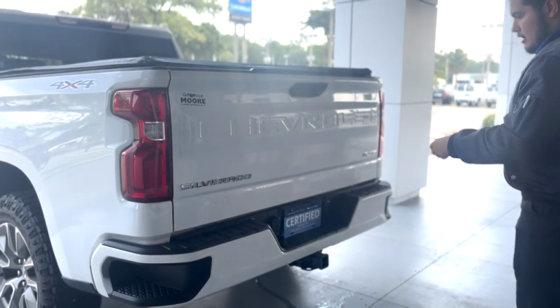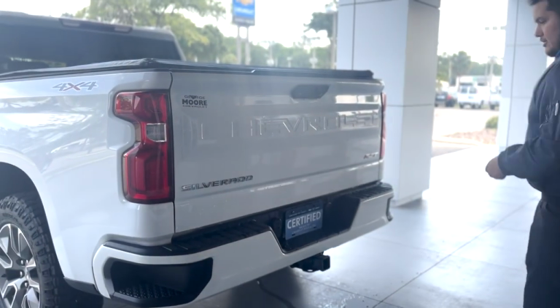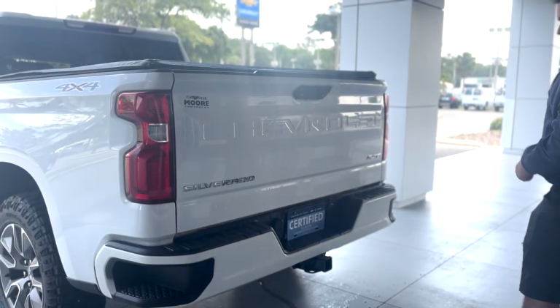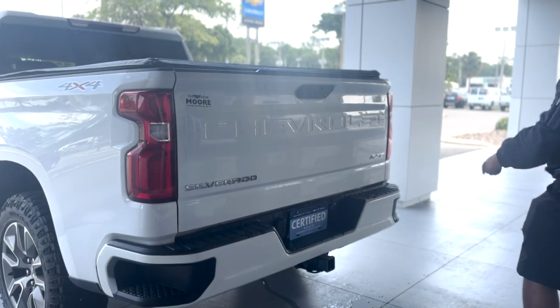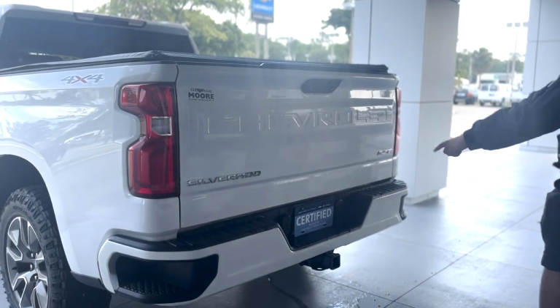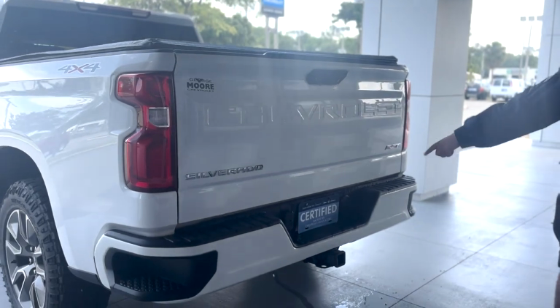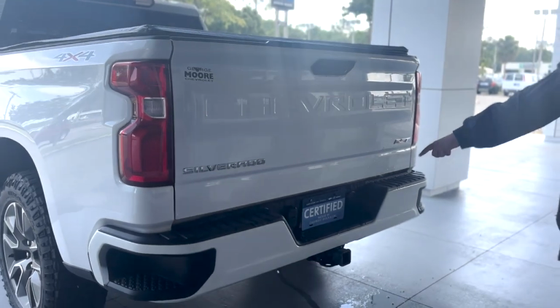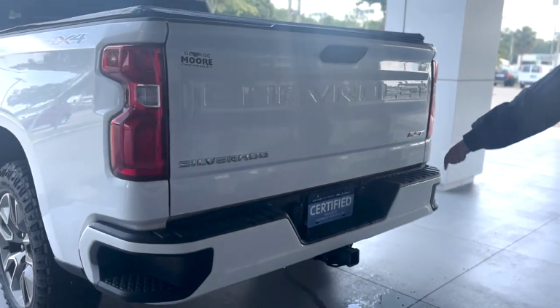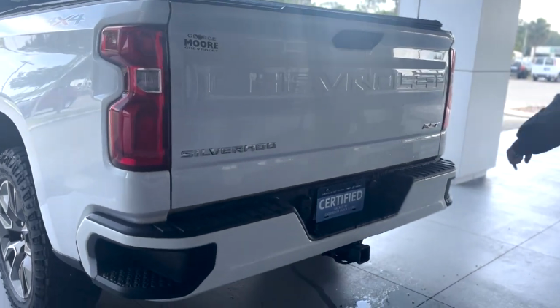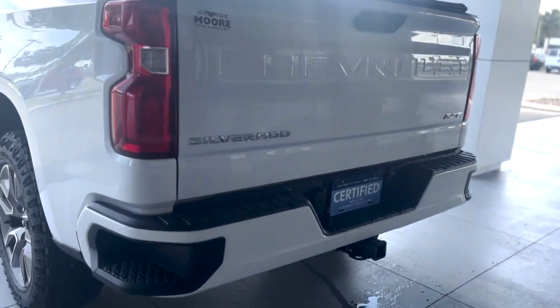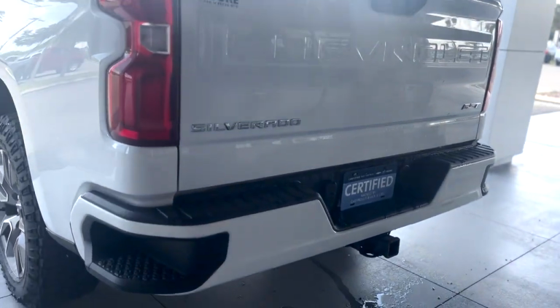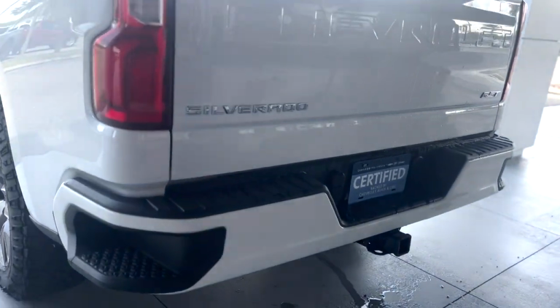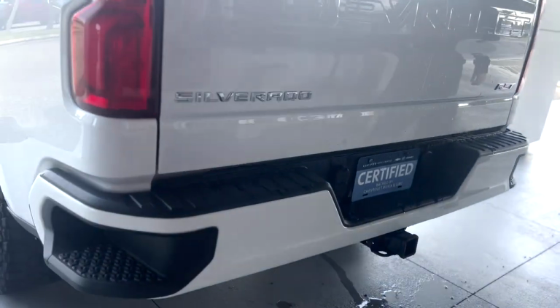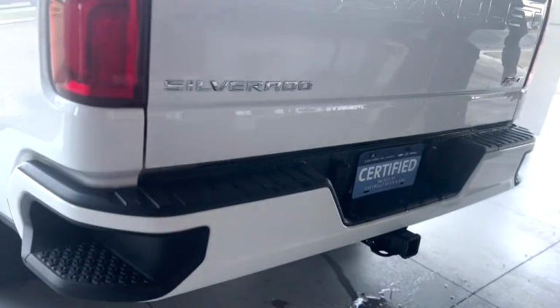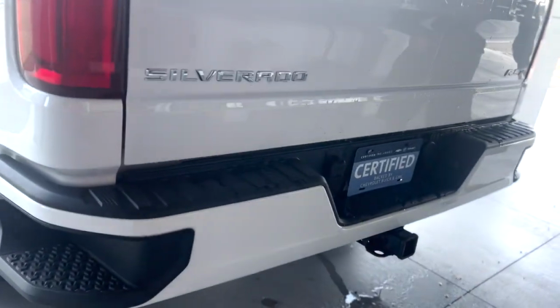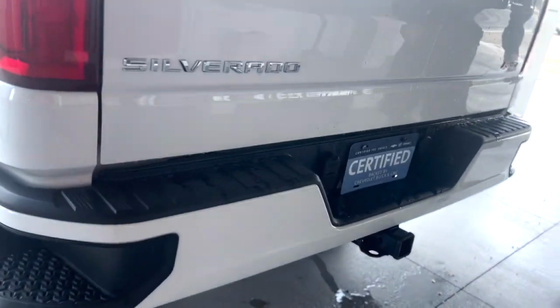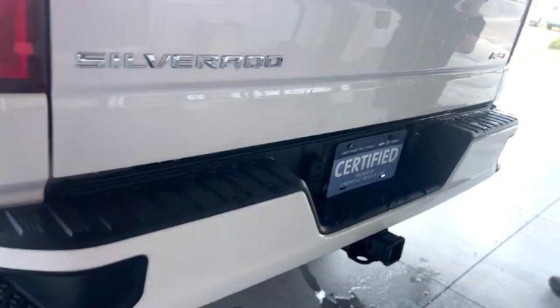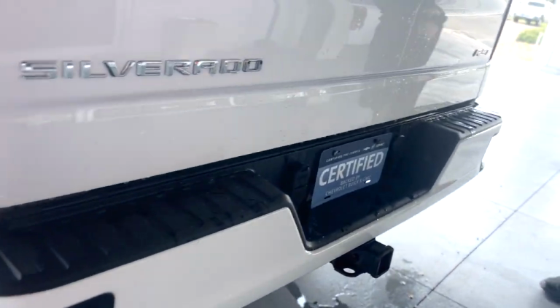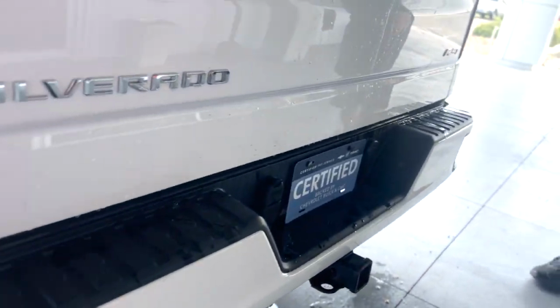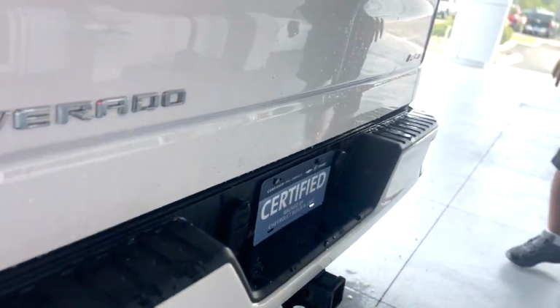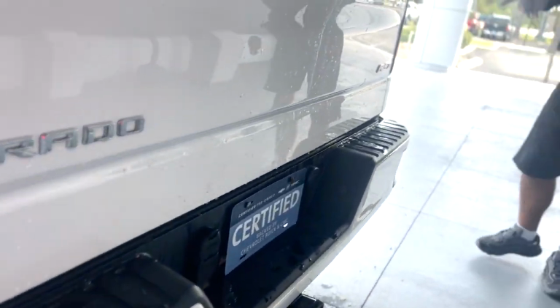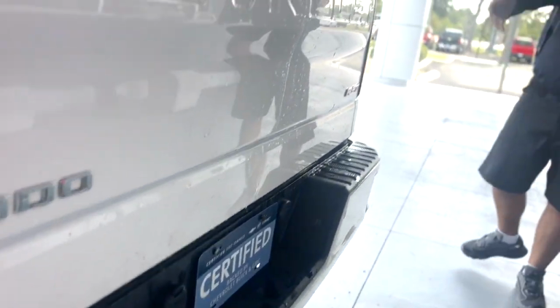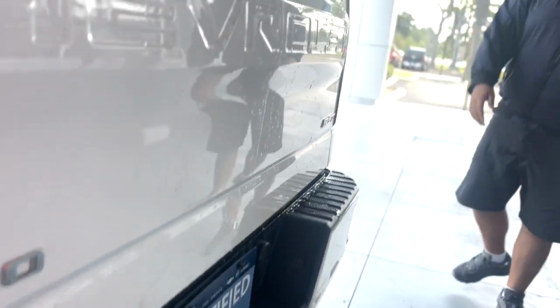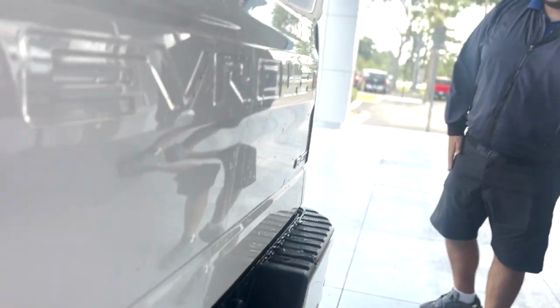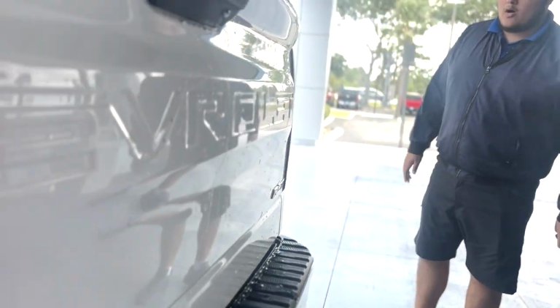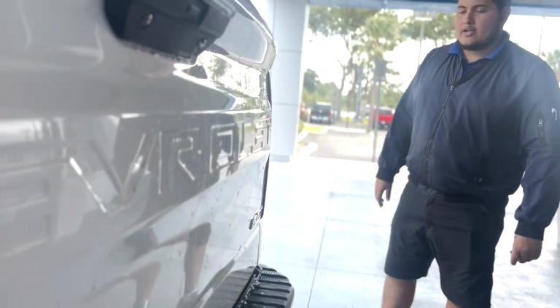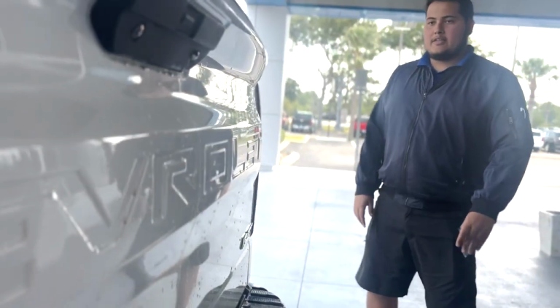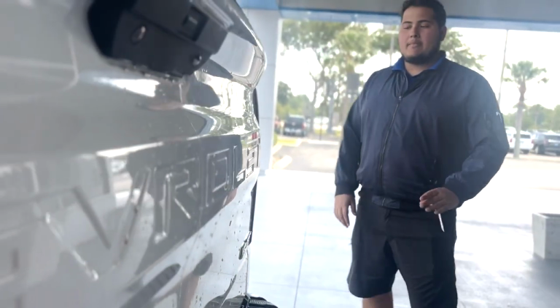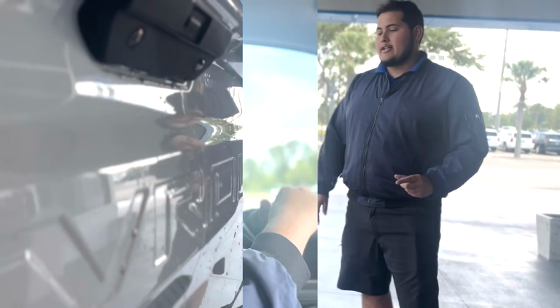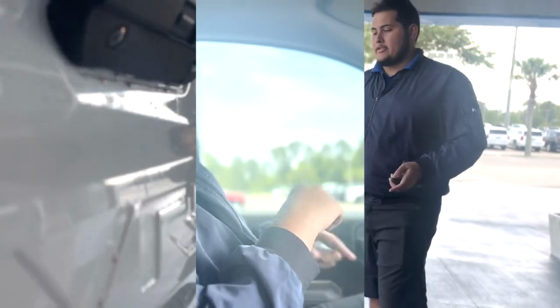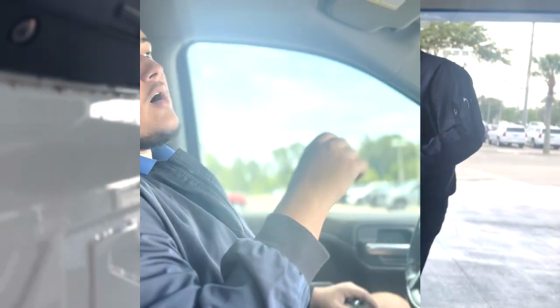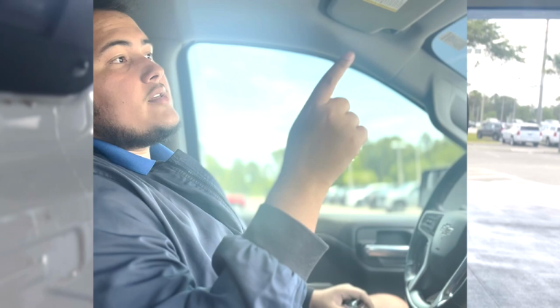As far as the rear, you have all your connectors for your trailering applications and of course your RST badging.